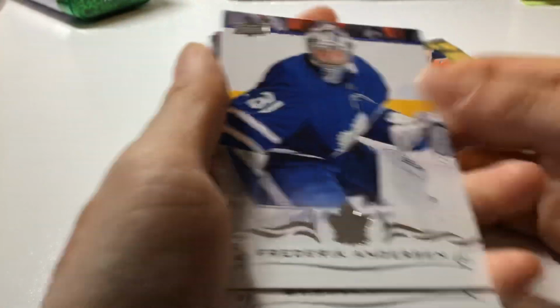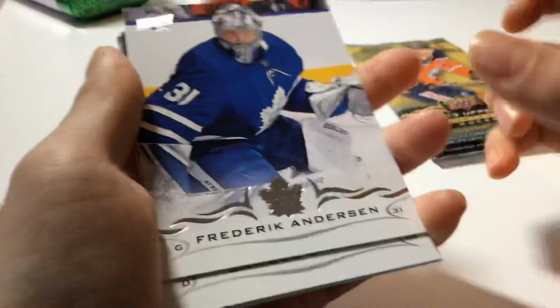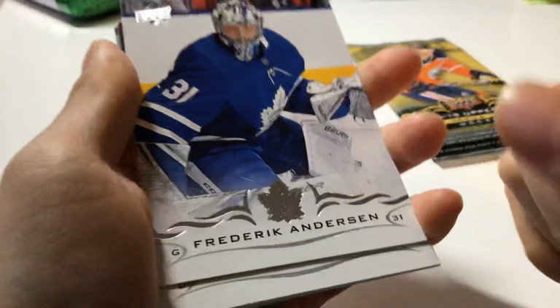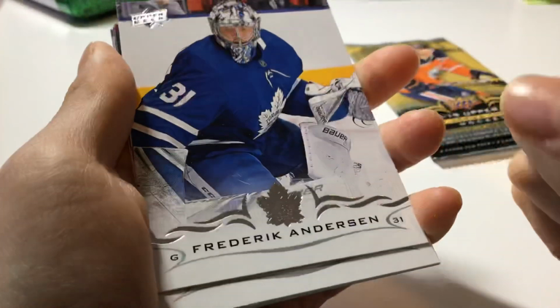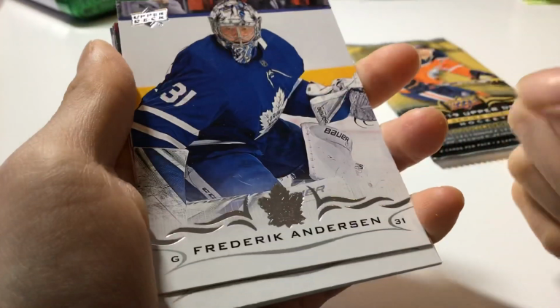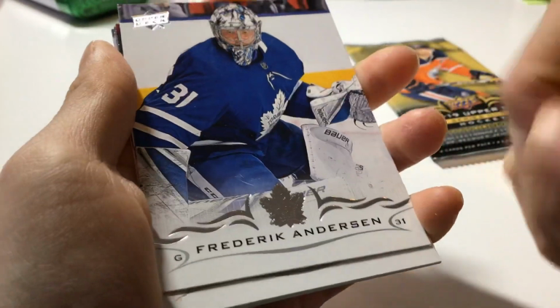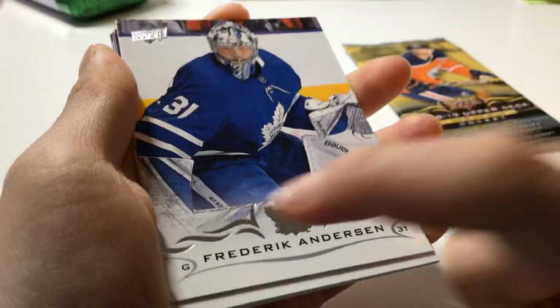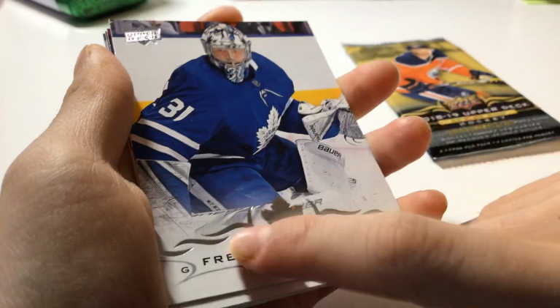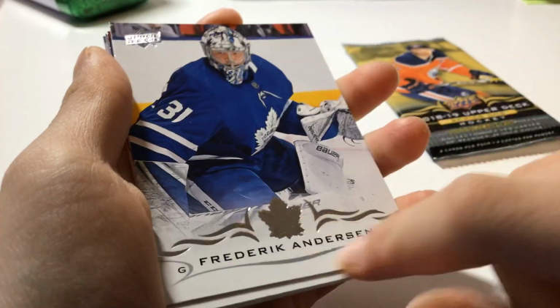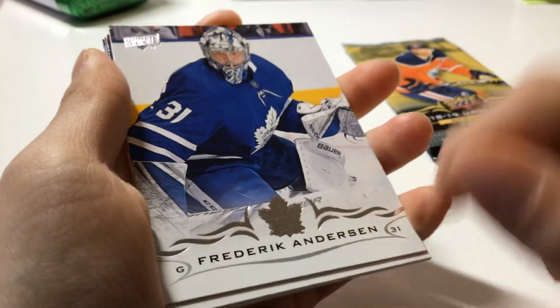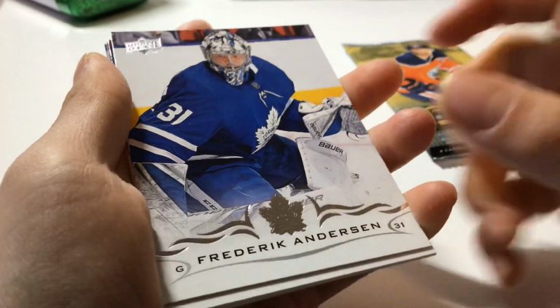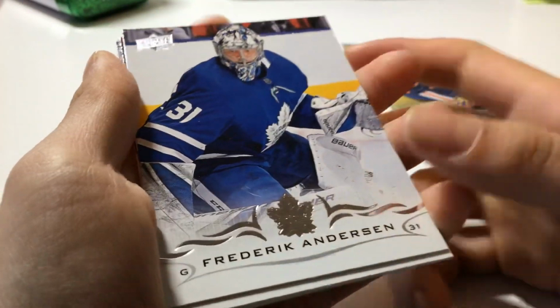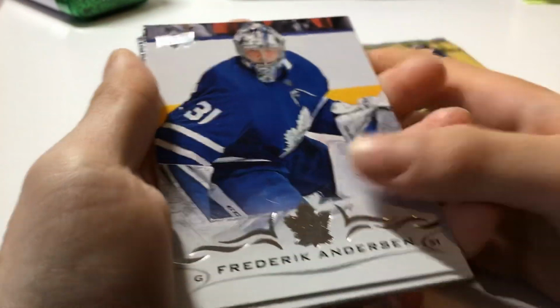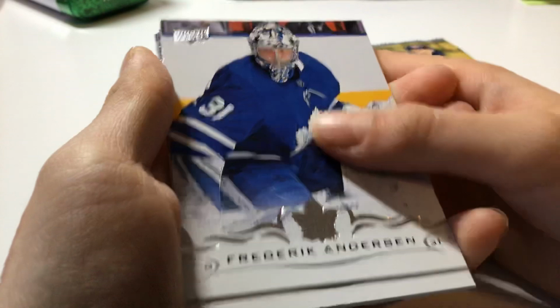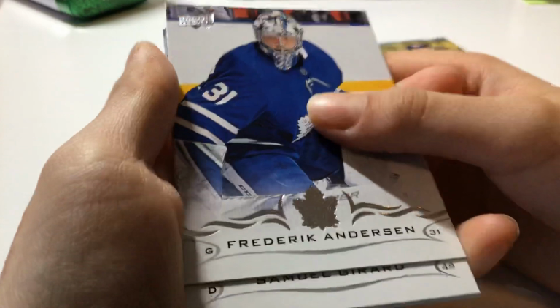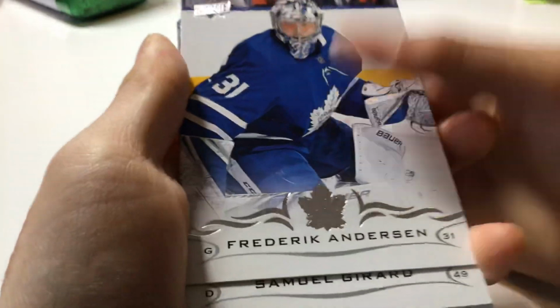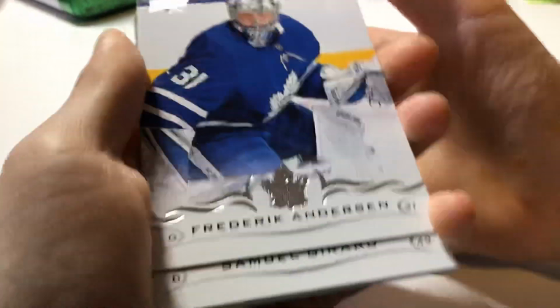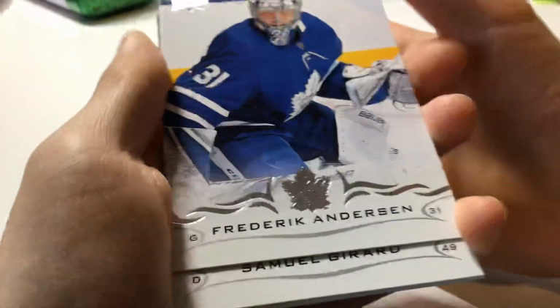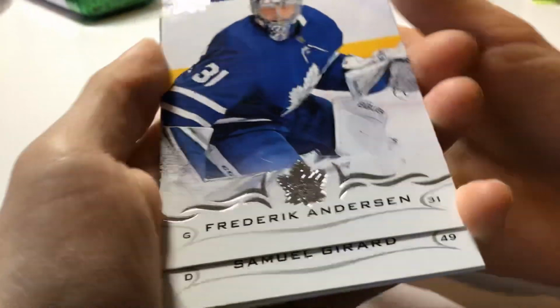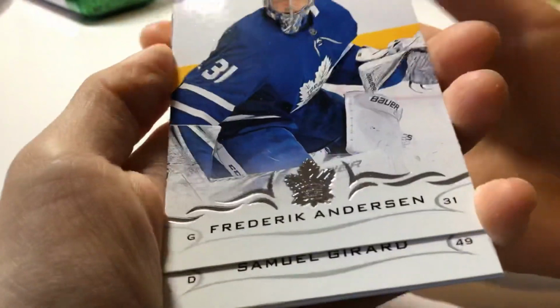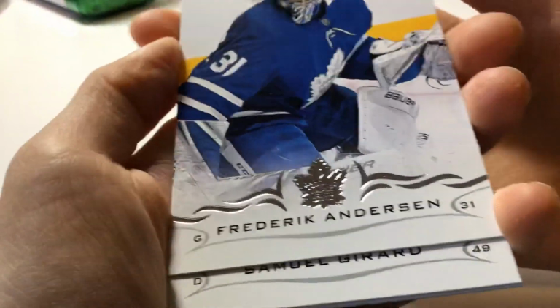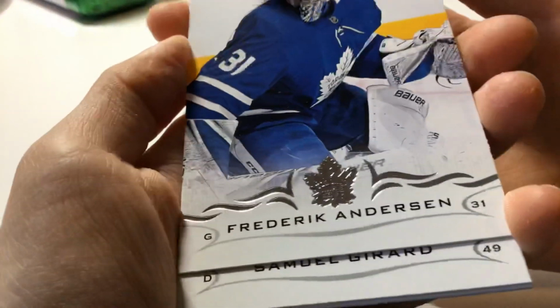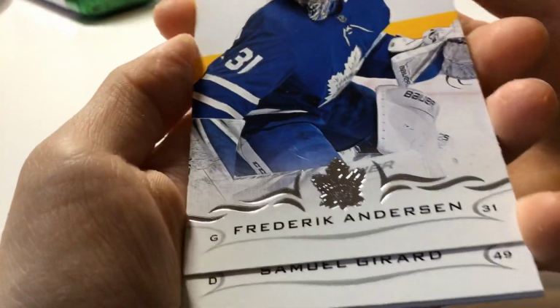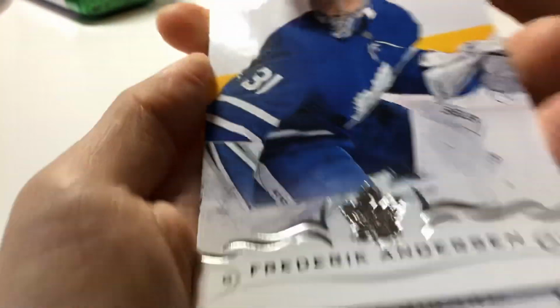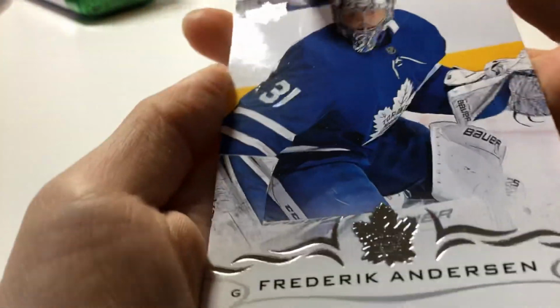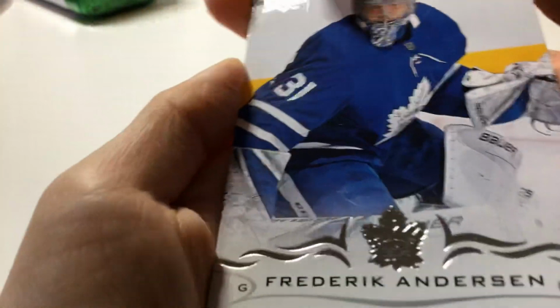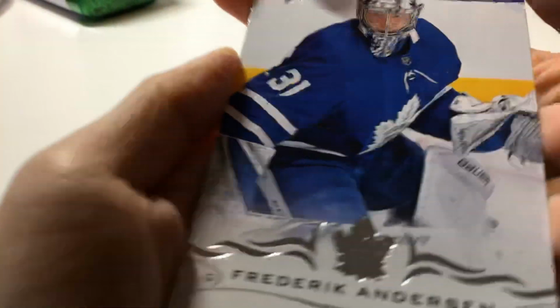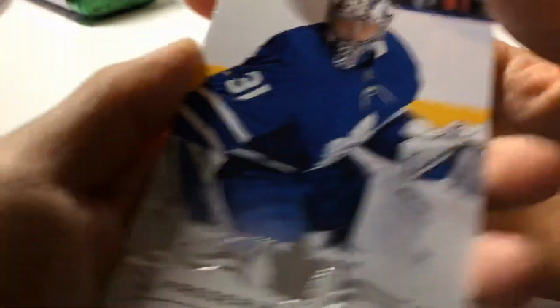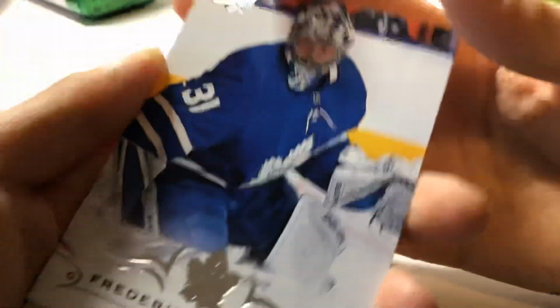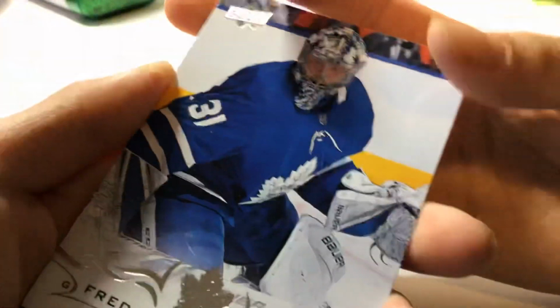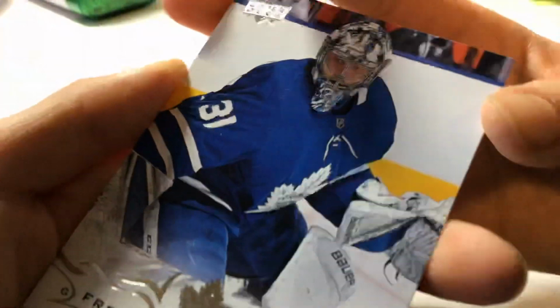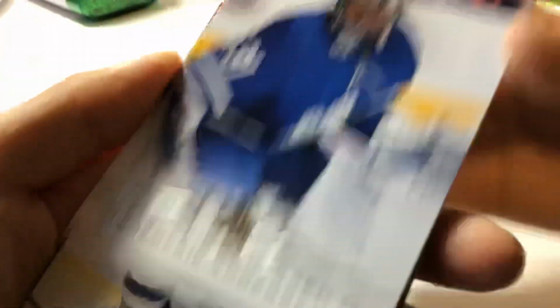So for the first card, we got Frederick Anderson, goaltender, playing for the Toronto Maple Leafs.